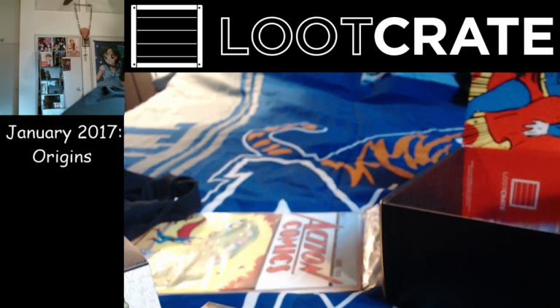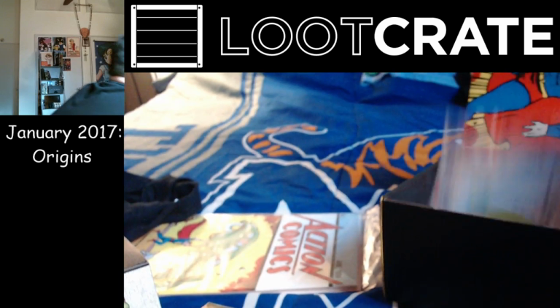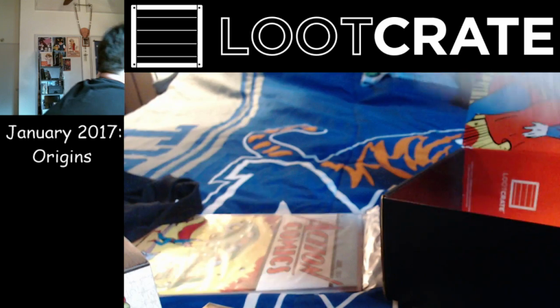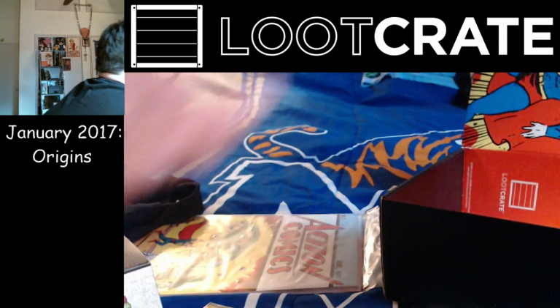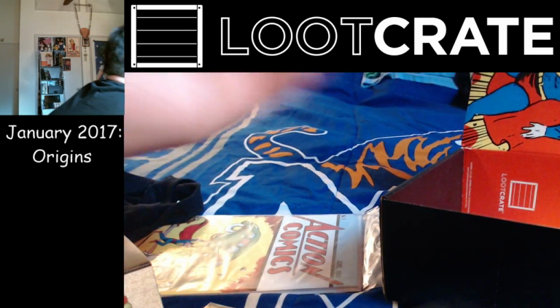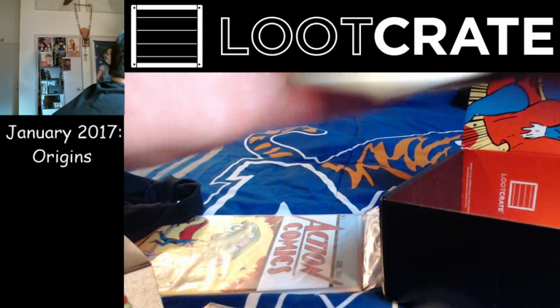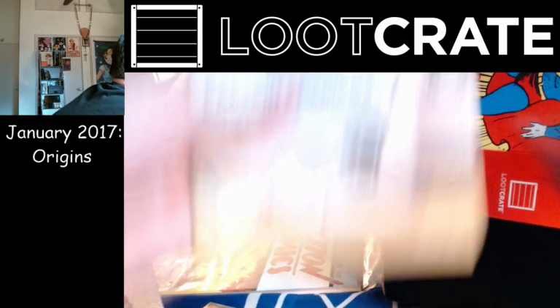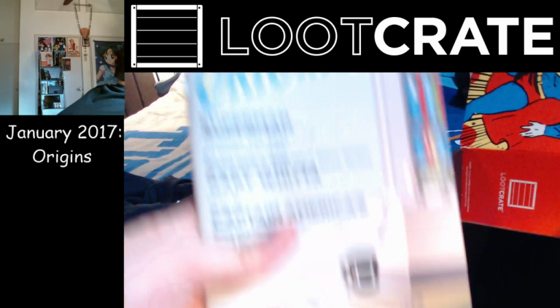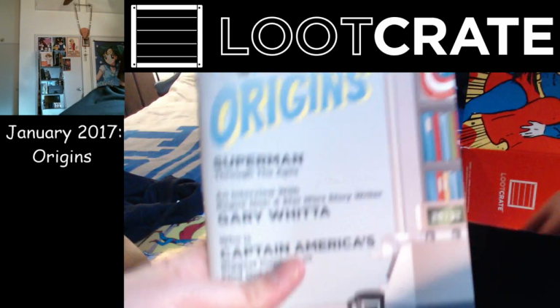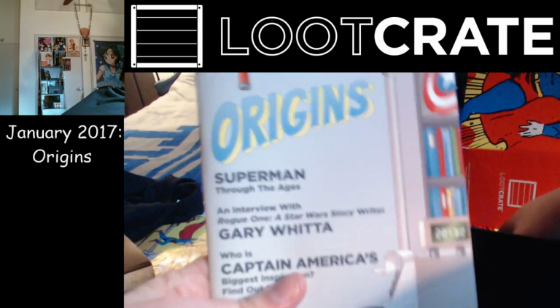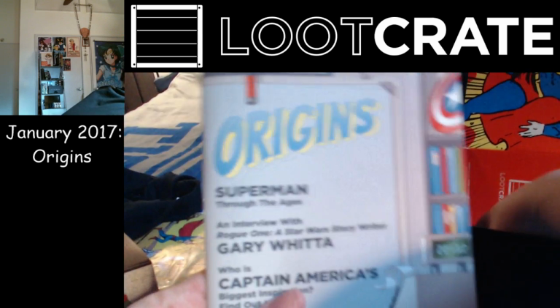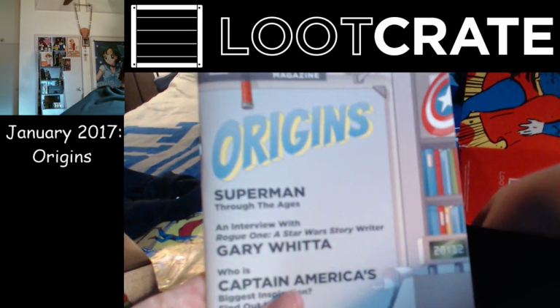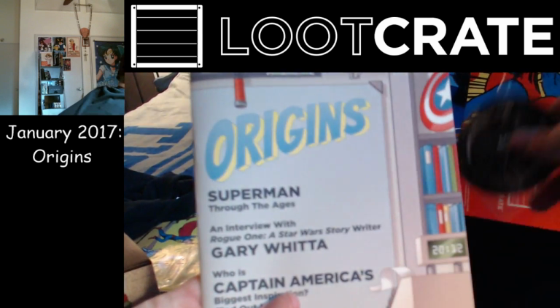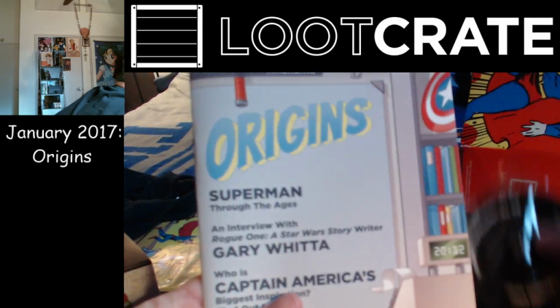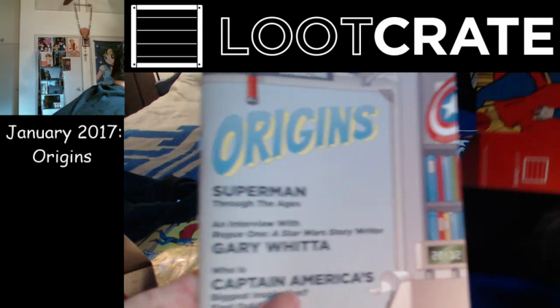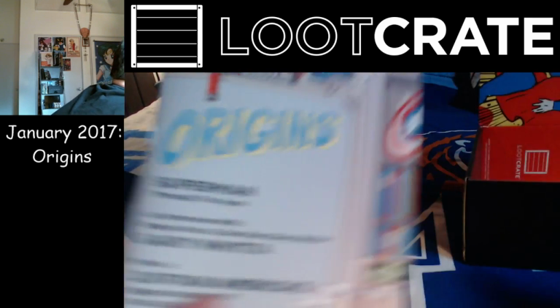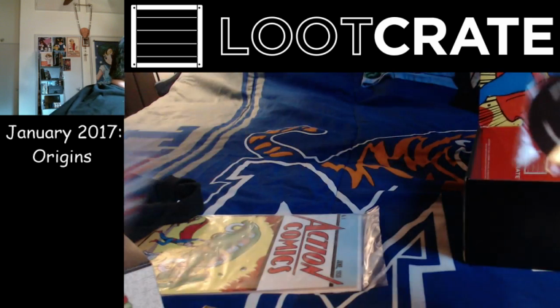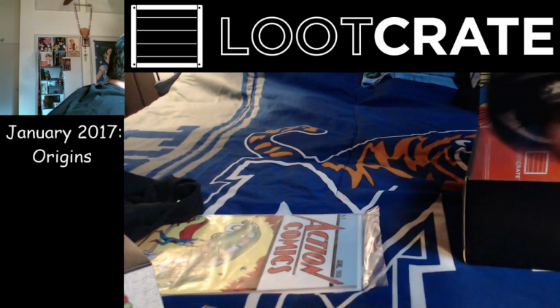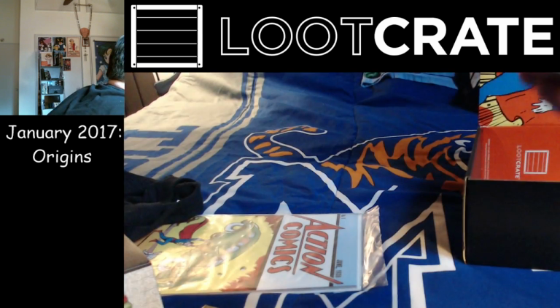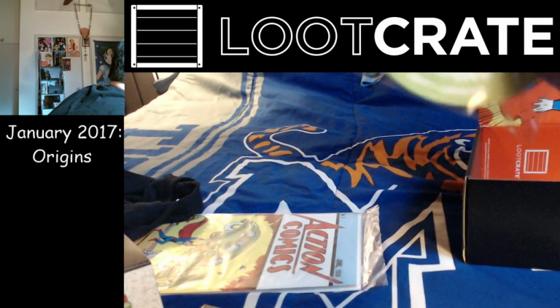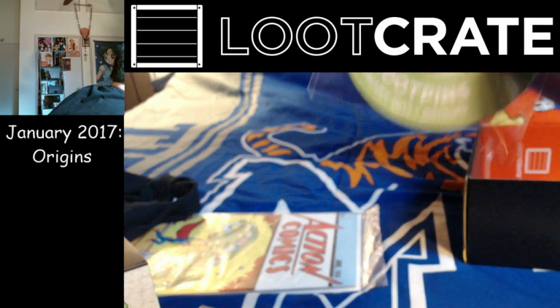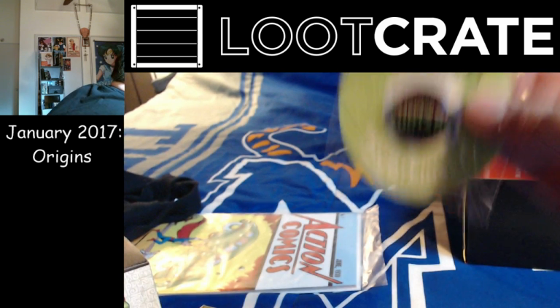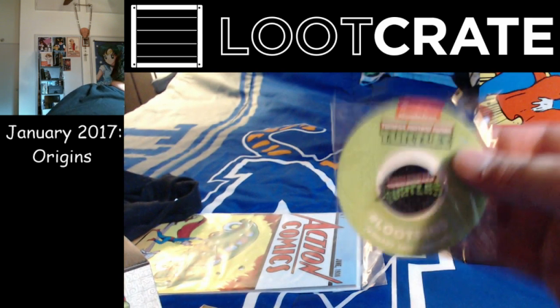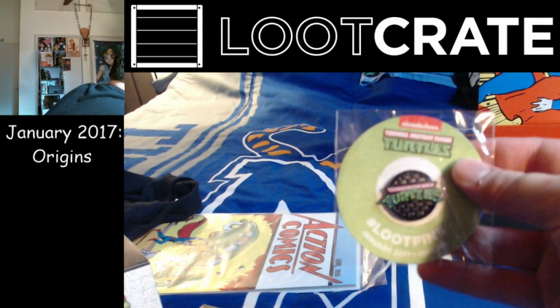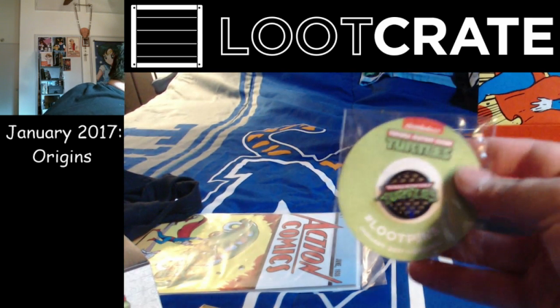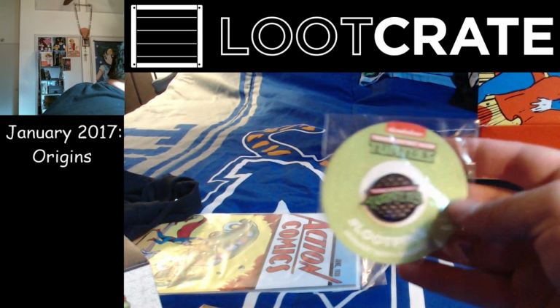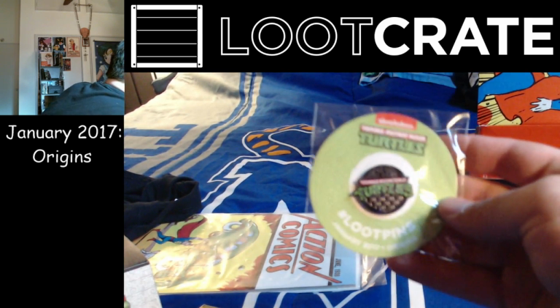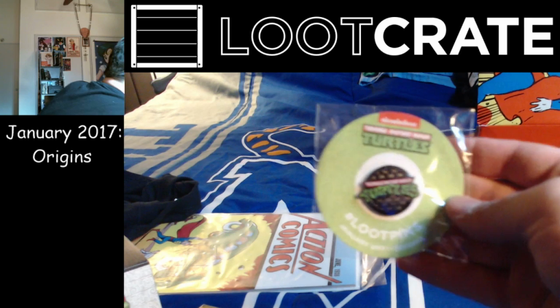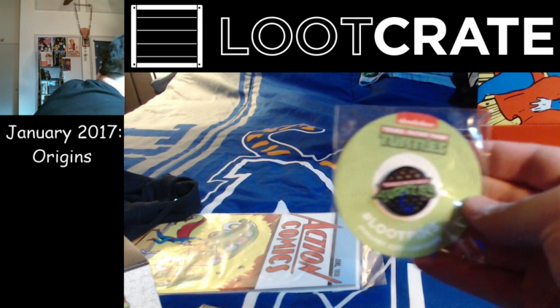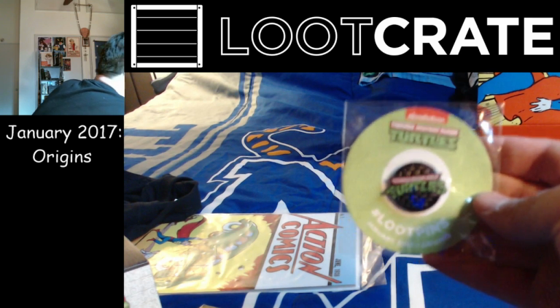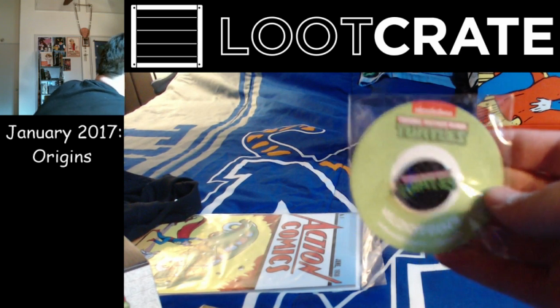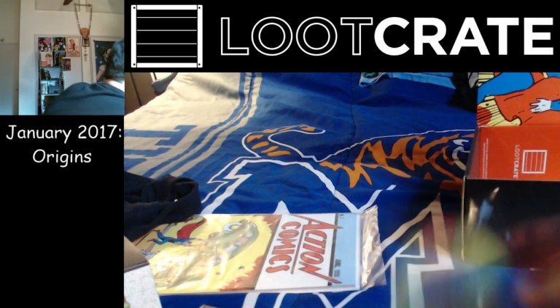And, as always, we've got the Loot Crate magazine. And a Ninja Turtles loot pin.